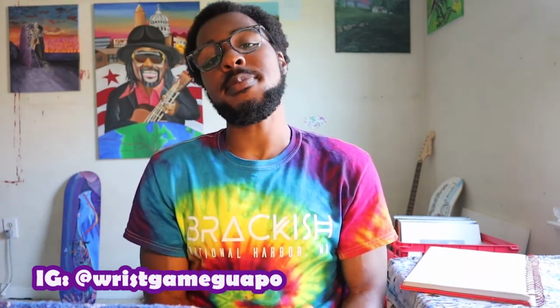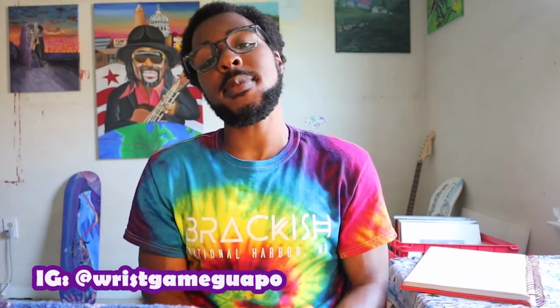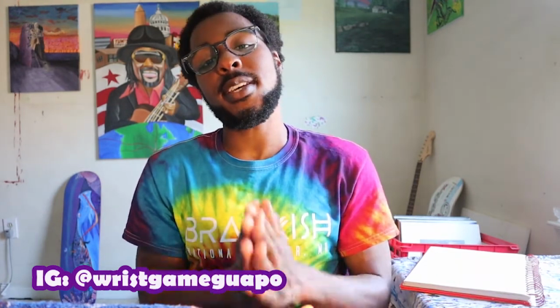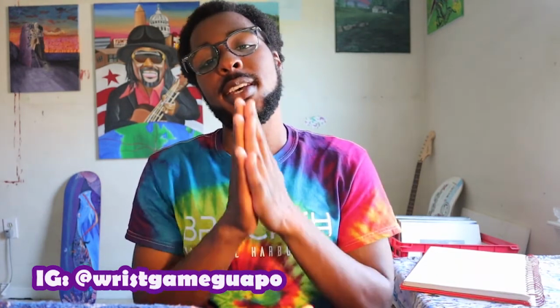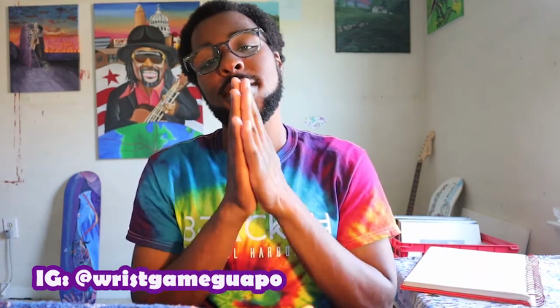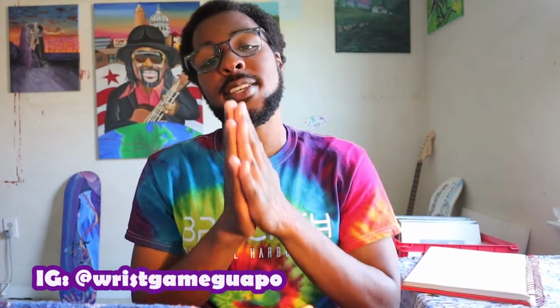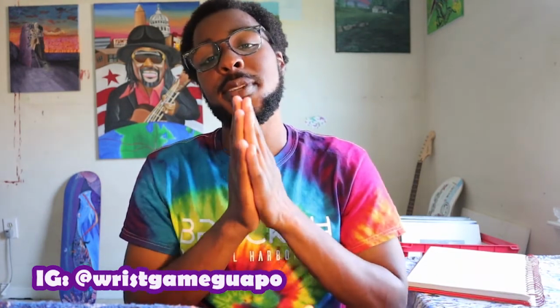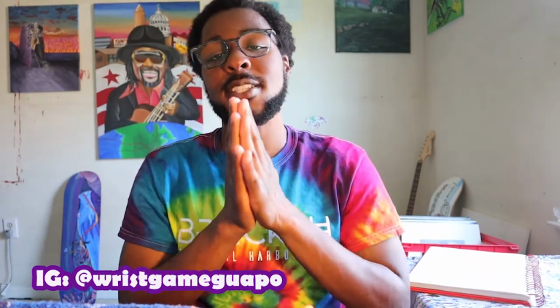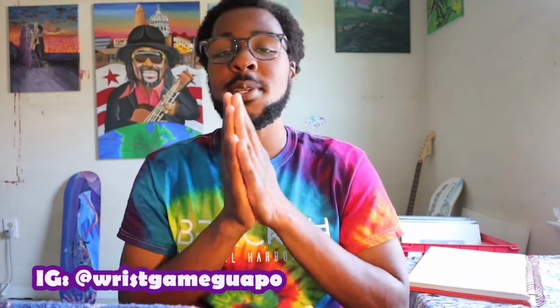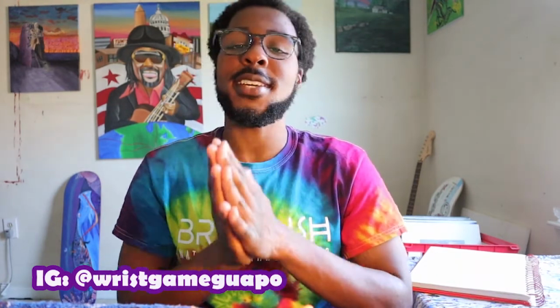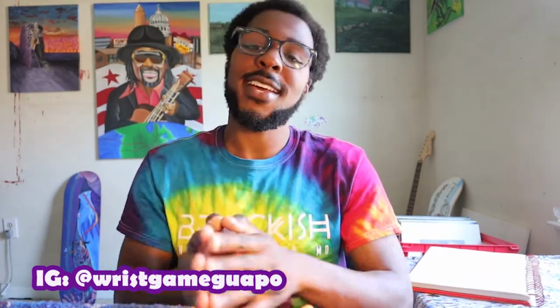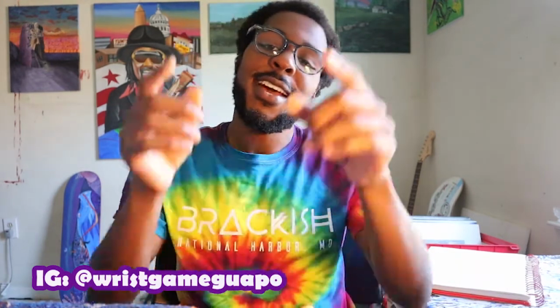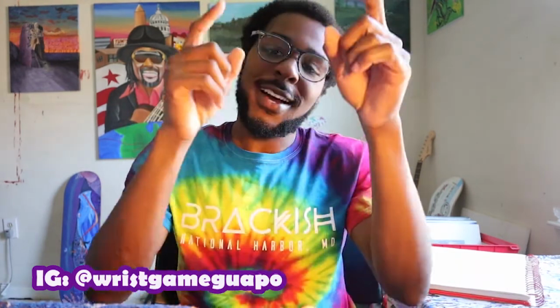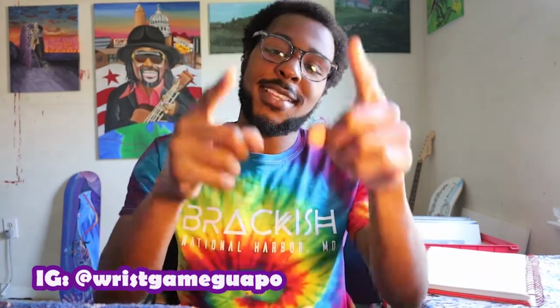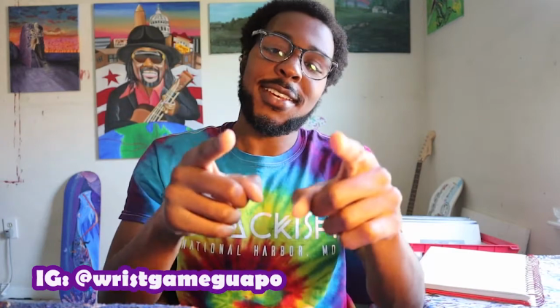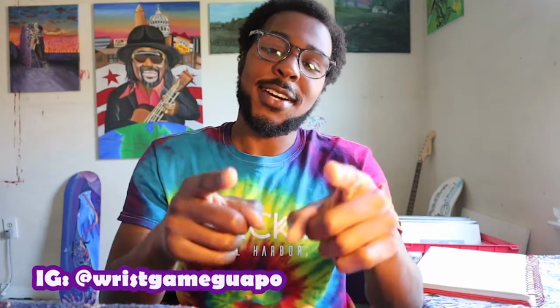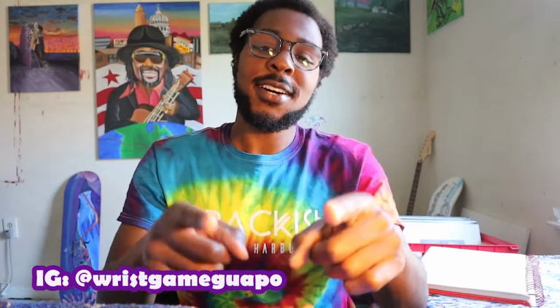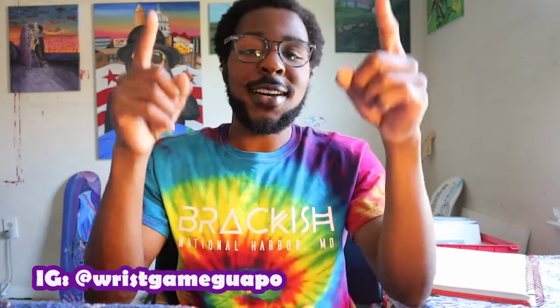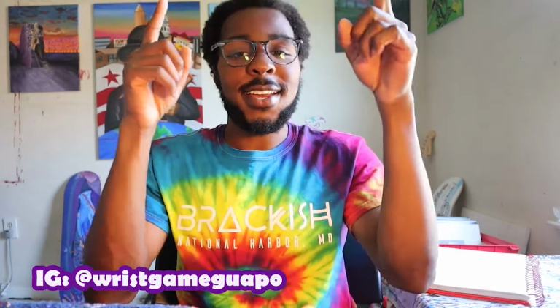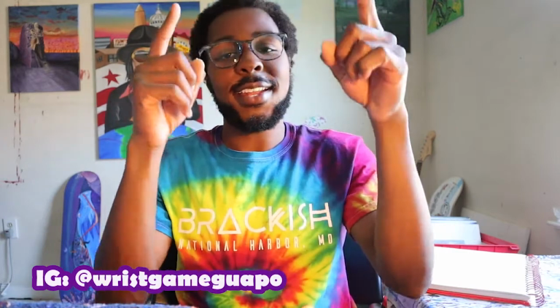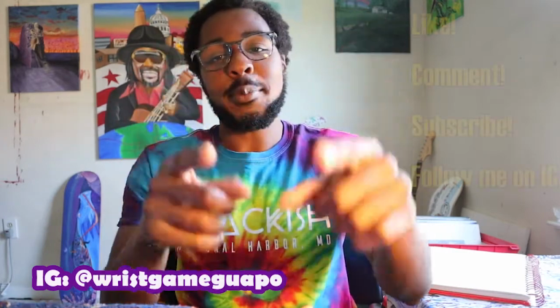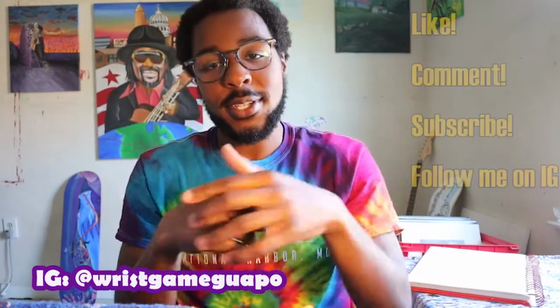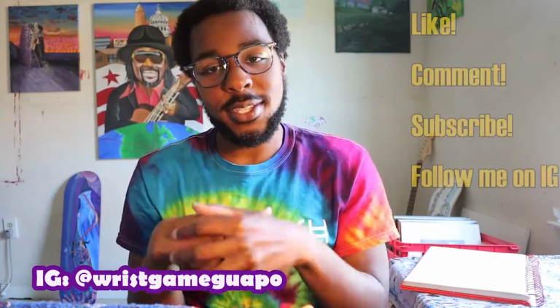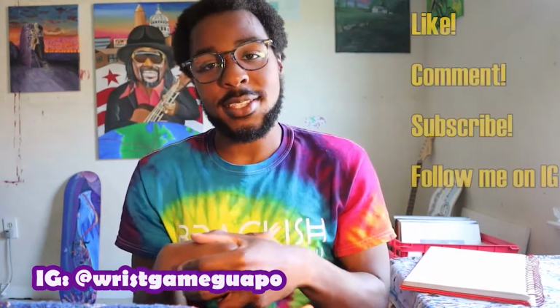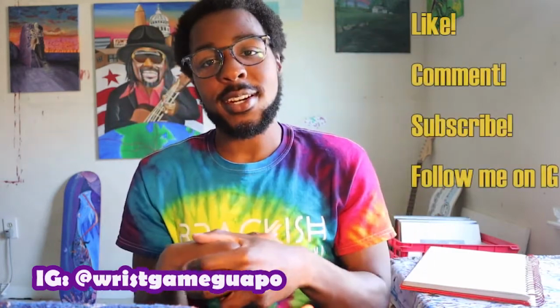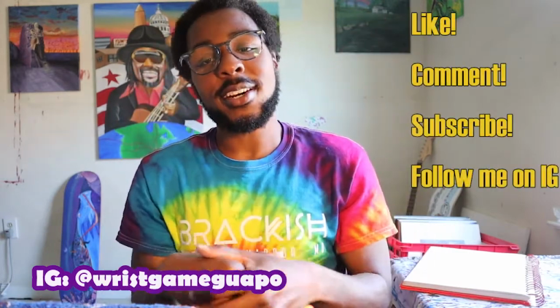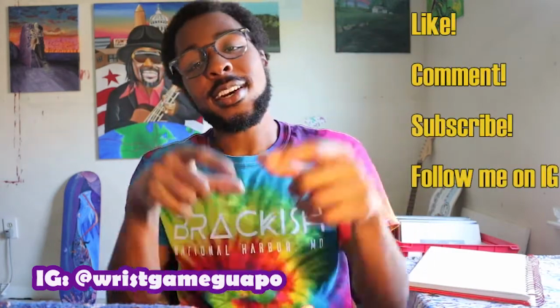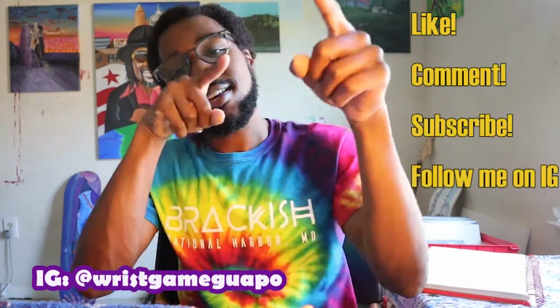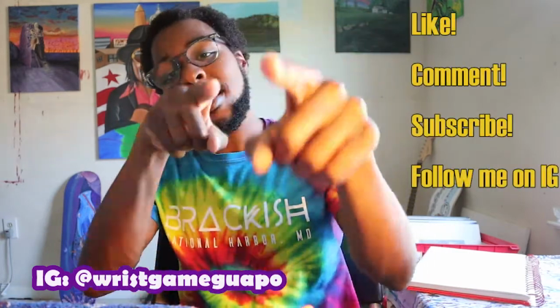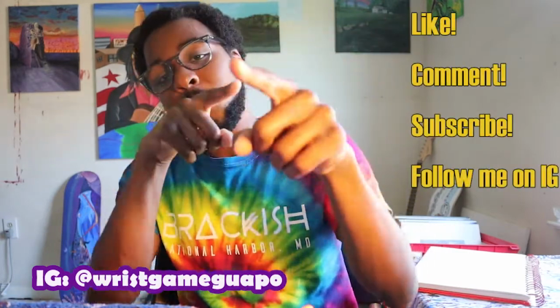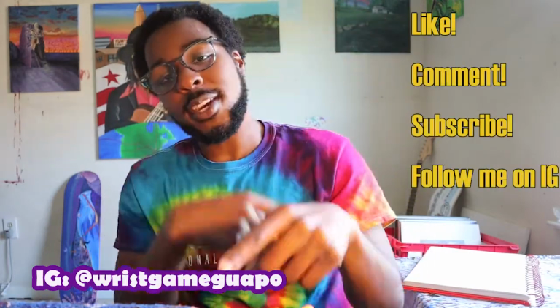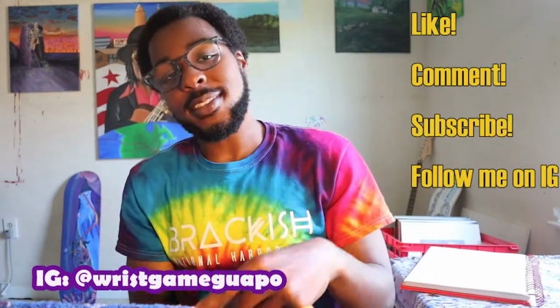Until next week, I thank y'all and I appreciate y'all. Keep creating.